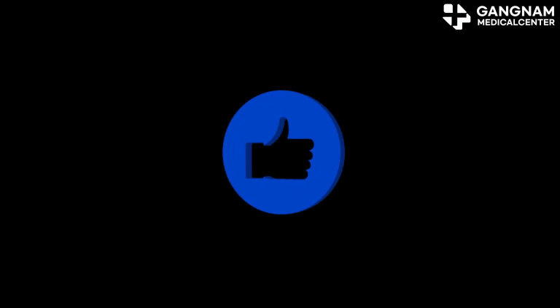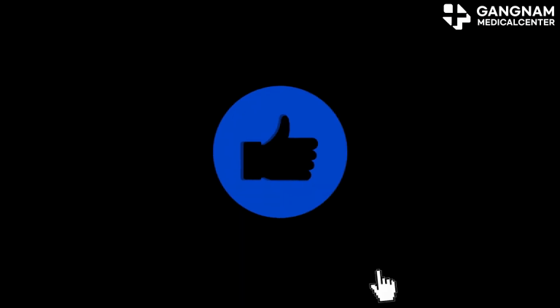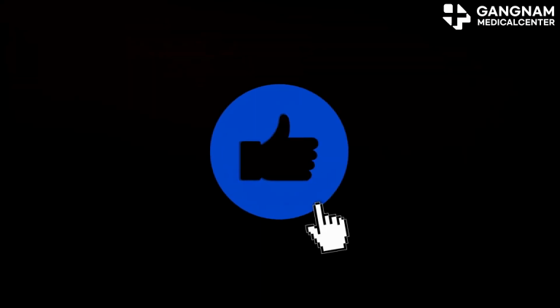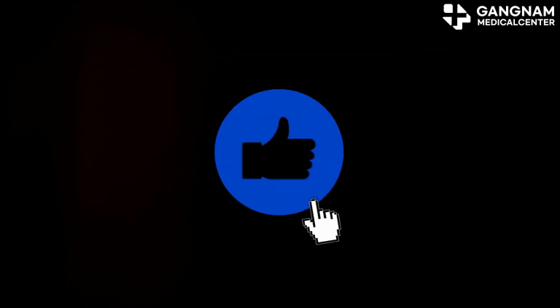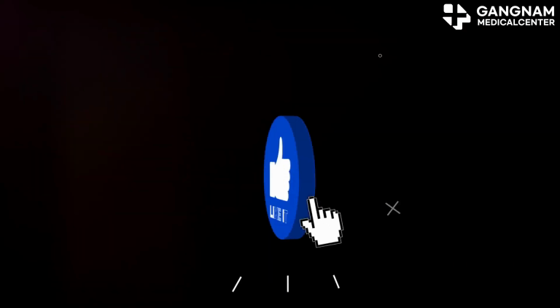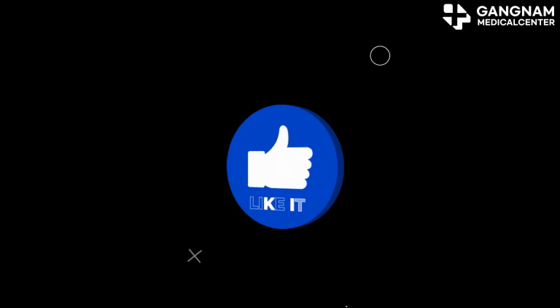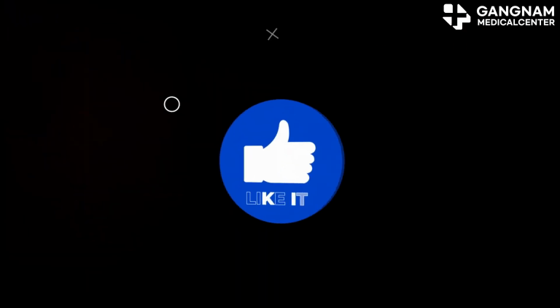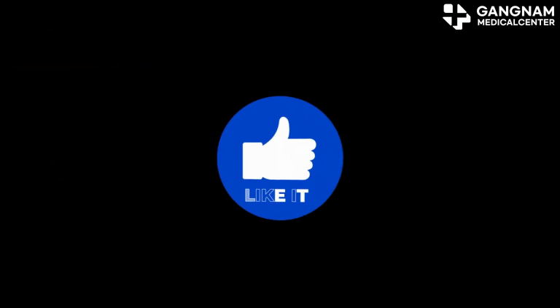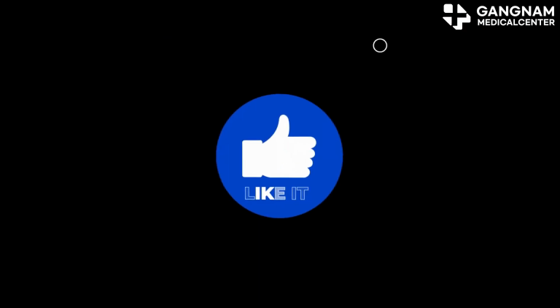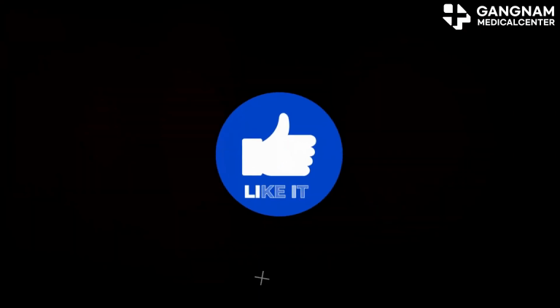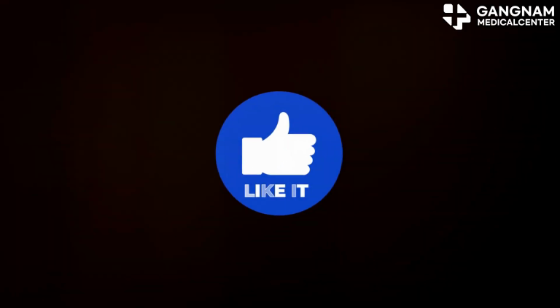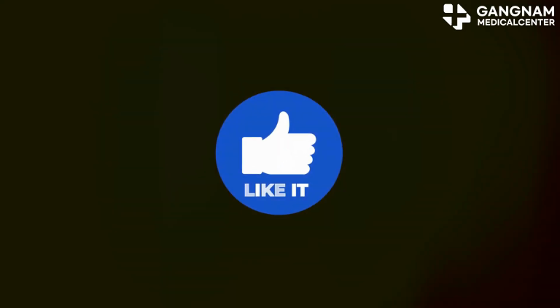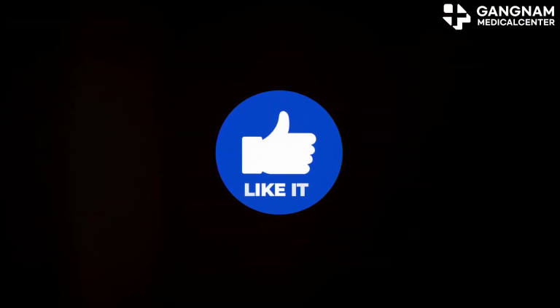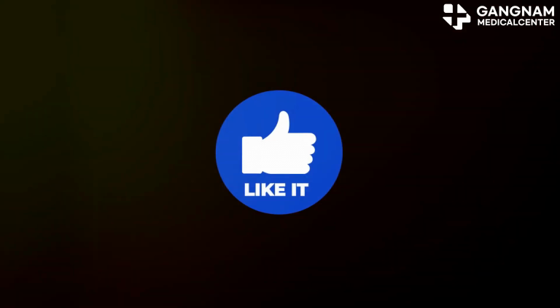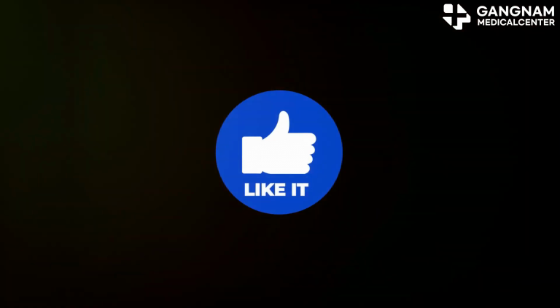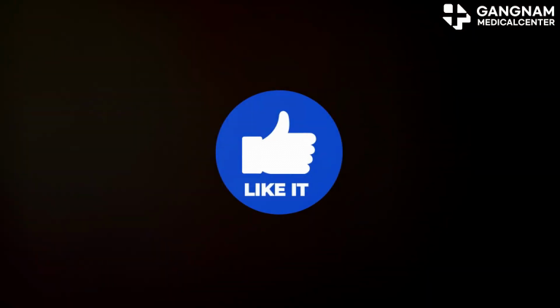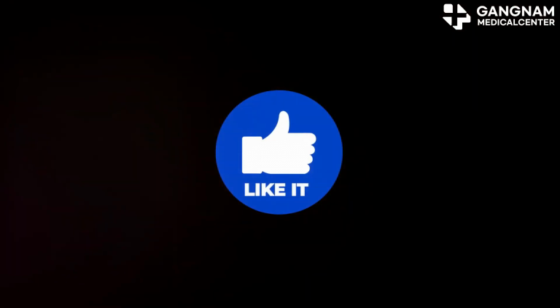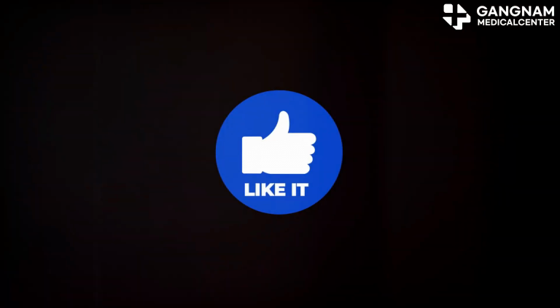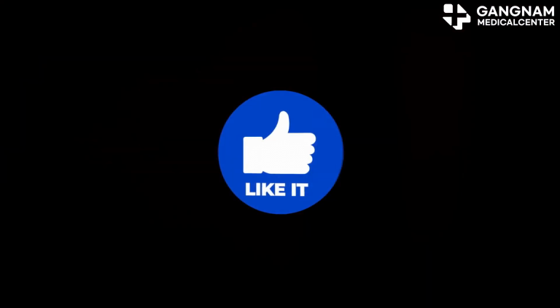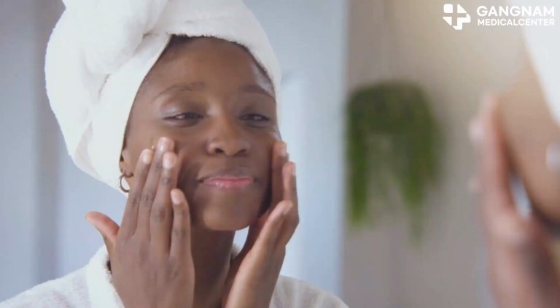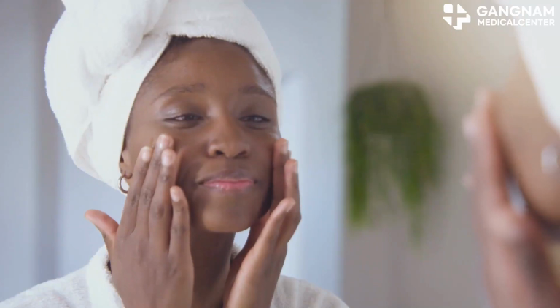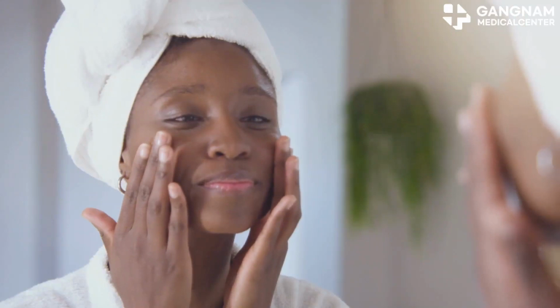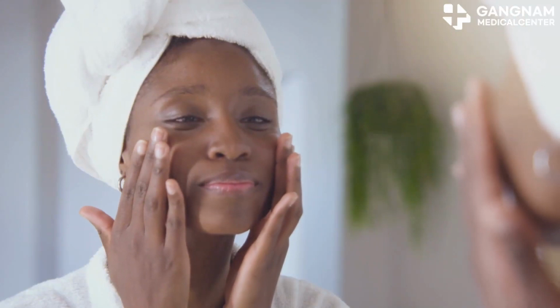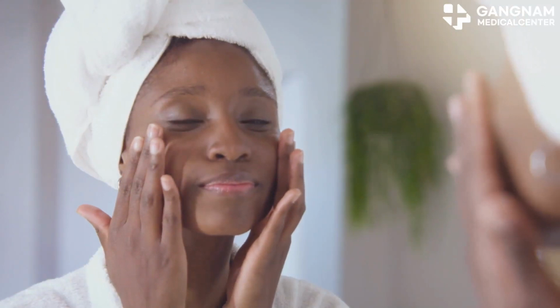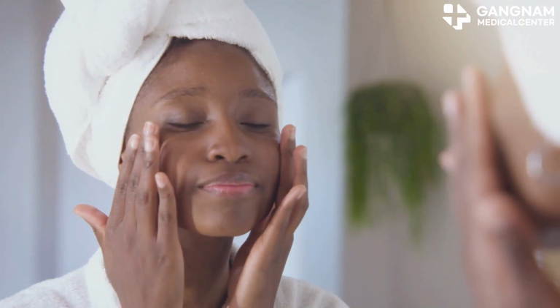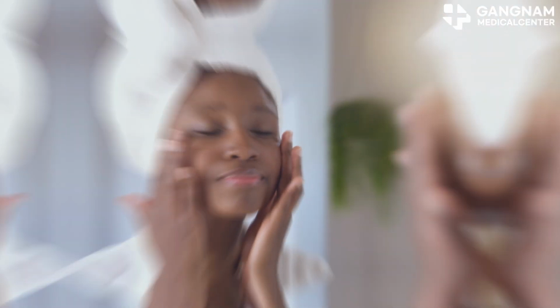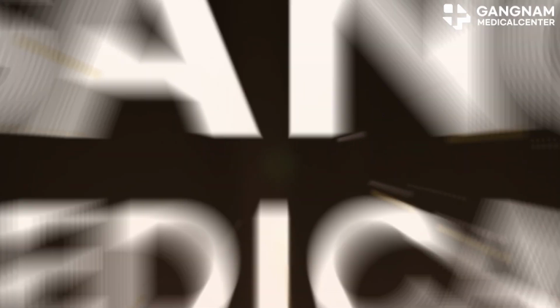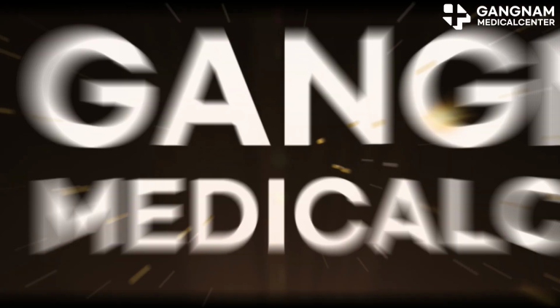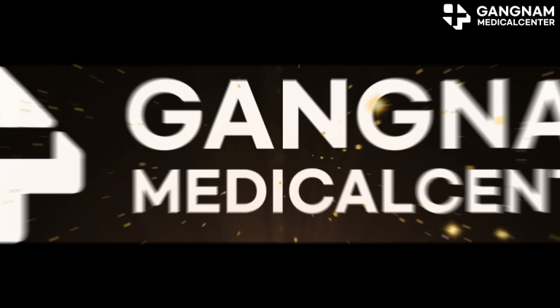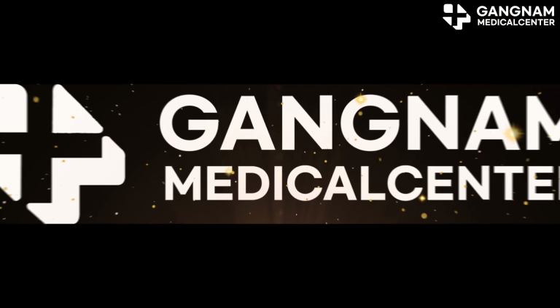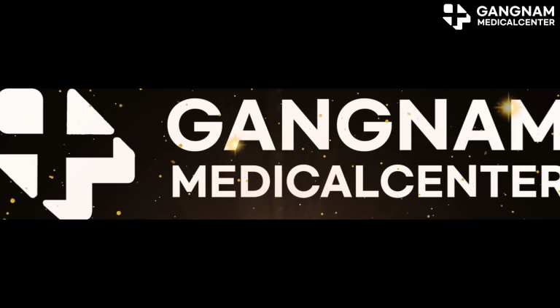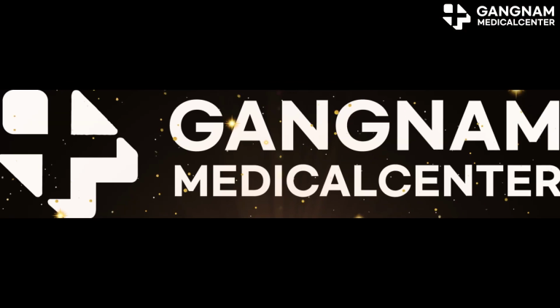If you found this helpful, like and subscribe for more skincare tips. Until next time, stay youthful and radiant.